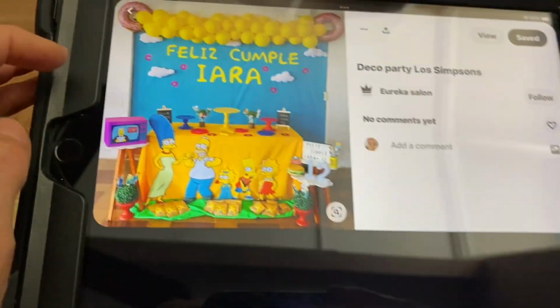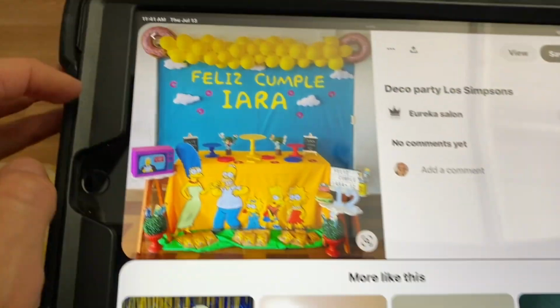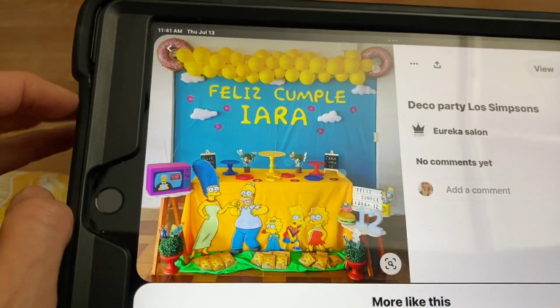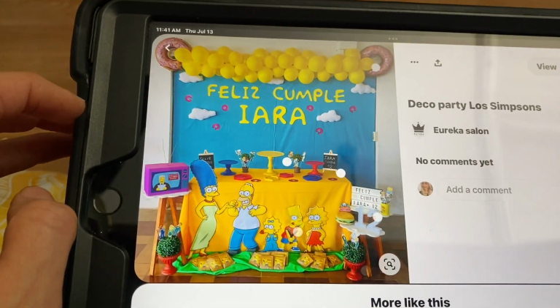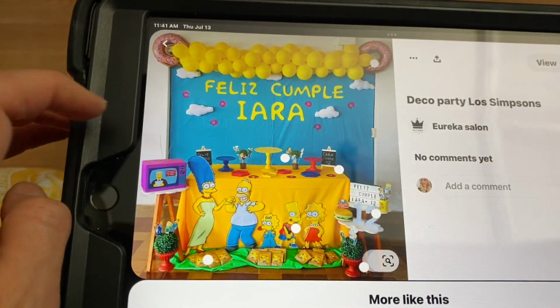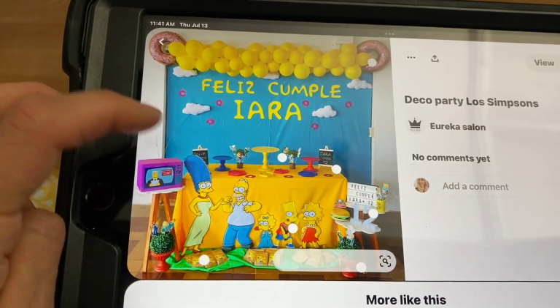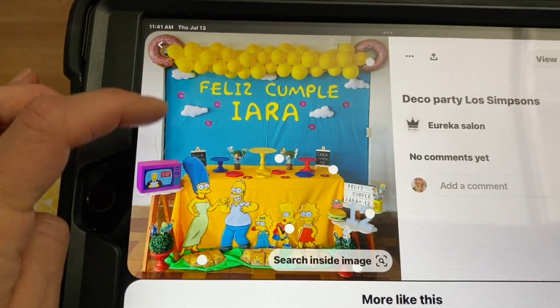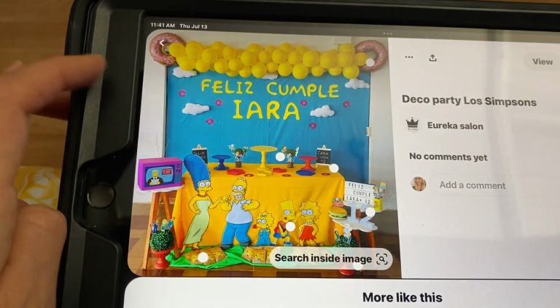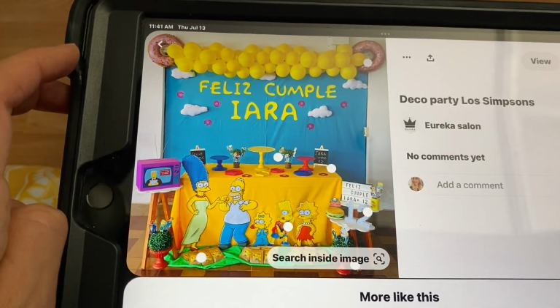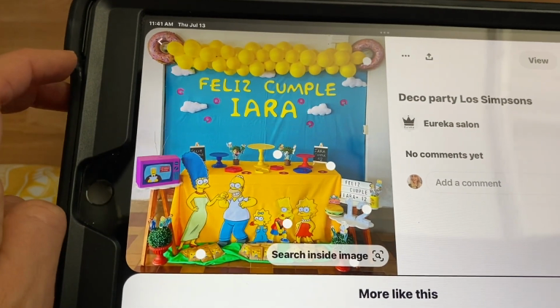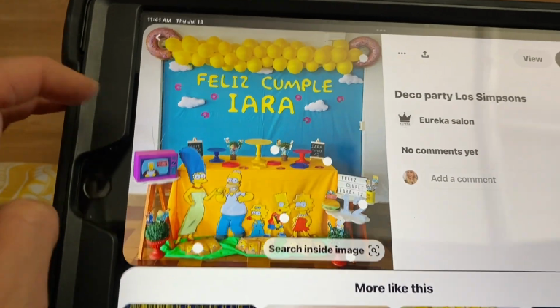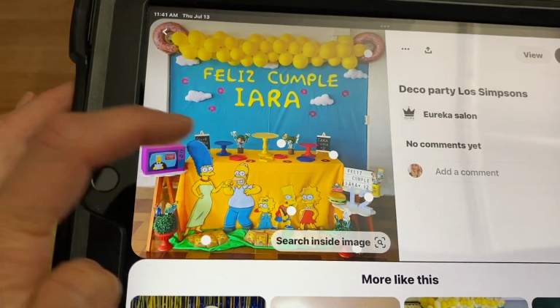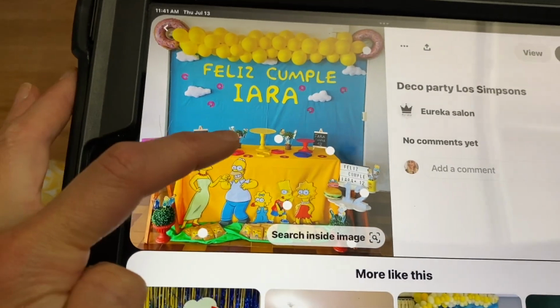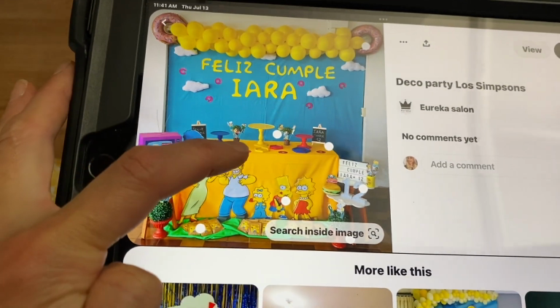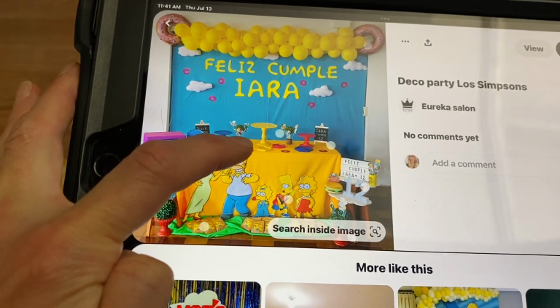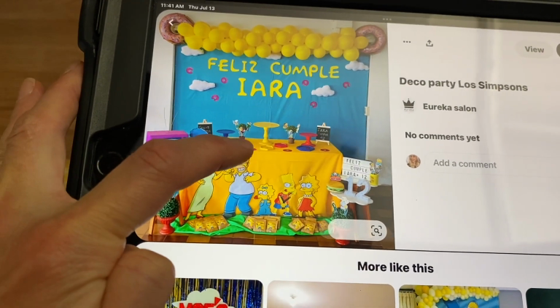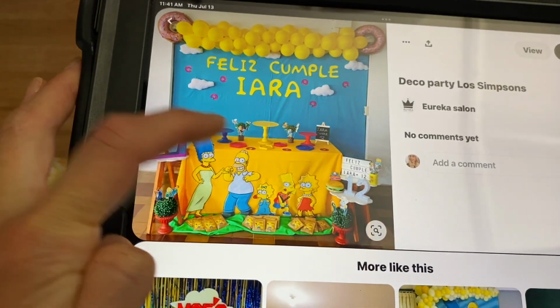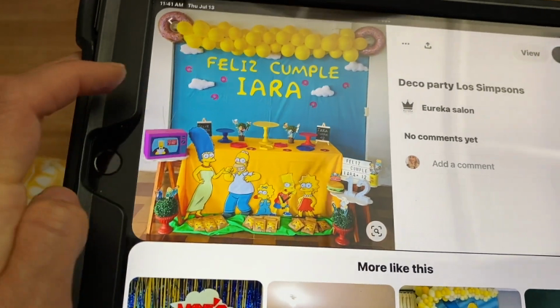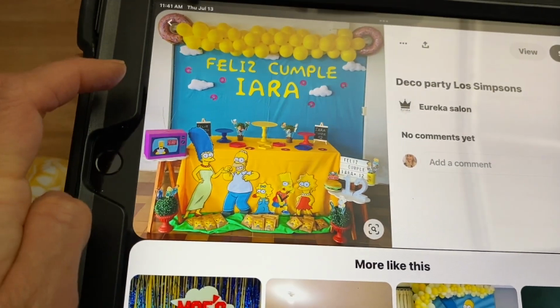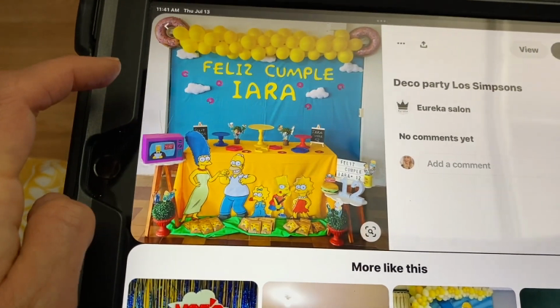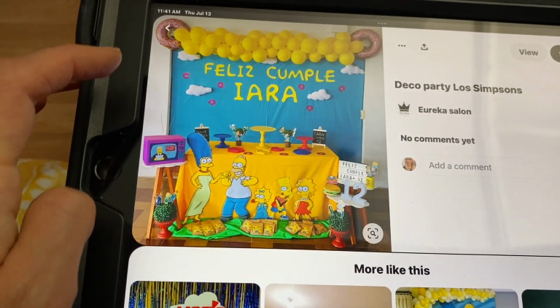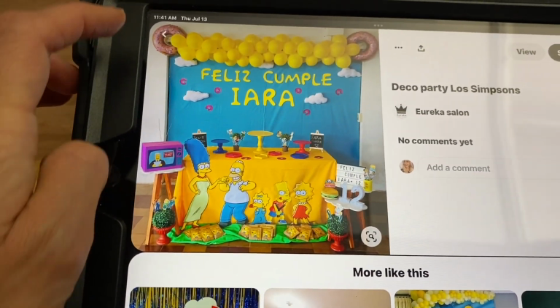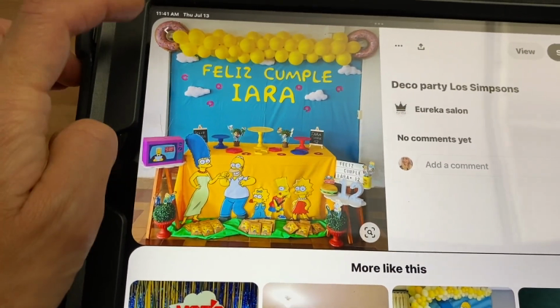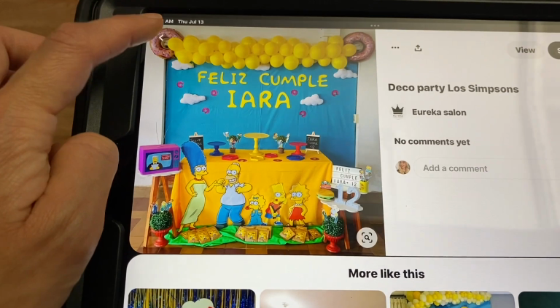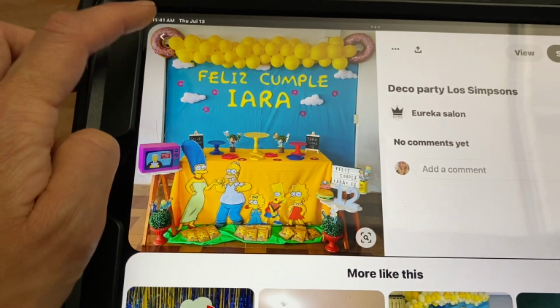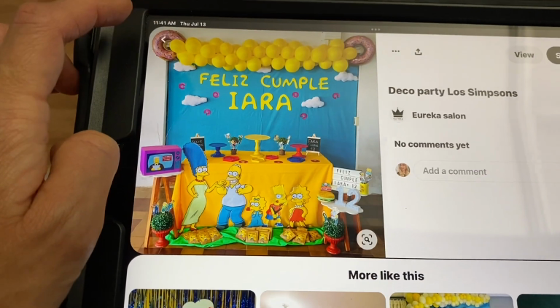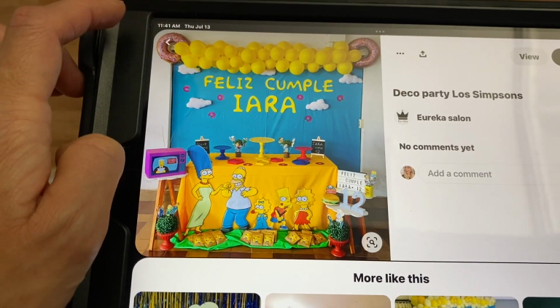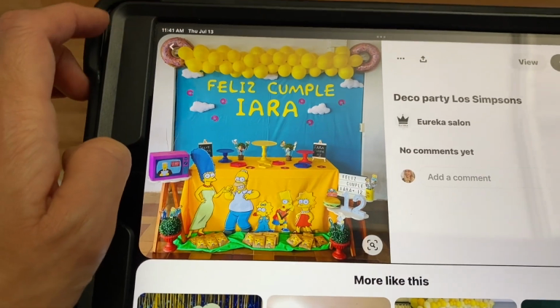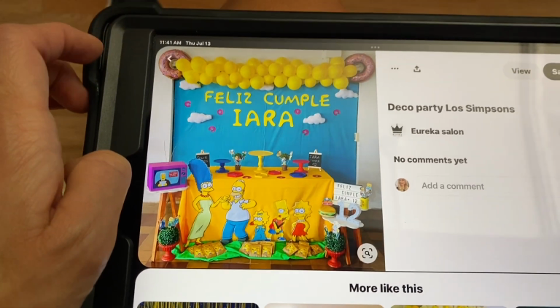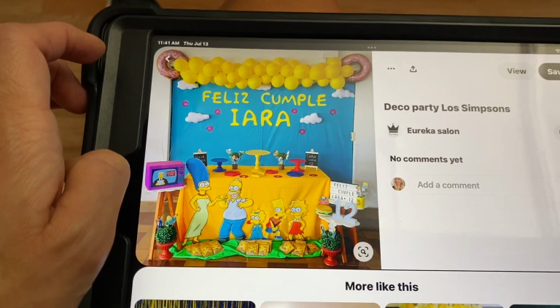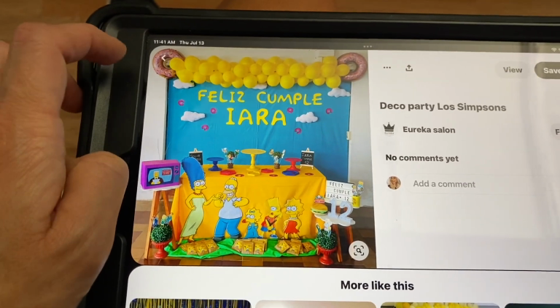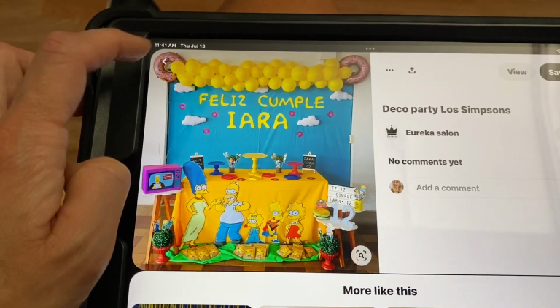I really liked this idea too — I thought it was super cute. I want to do a yellow tablecloth as well. So let's get started.